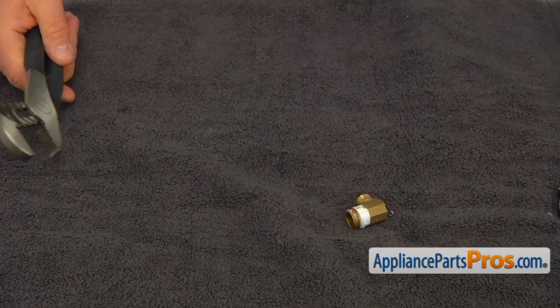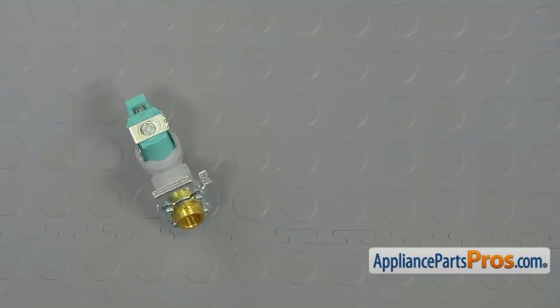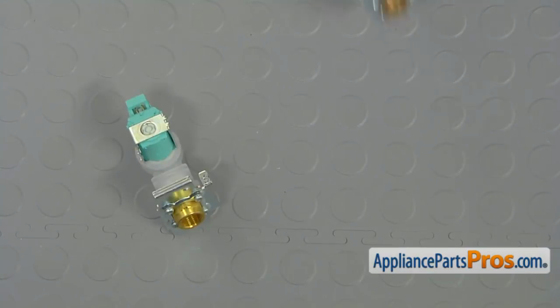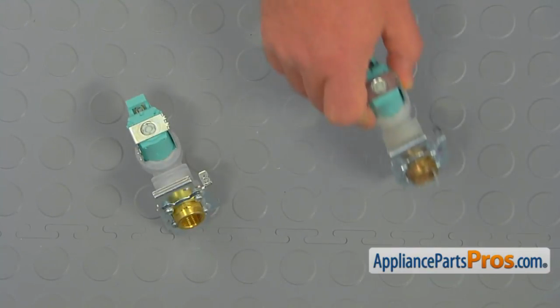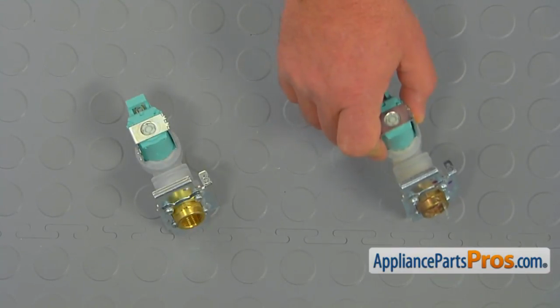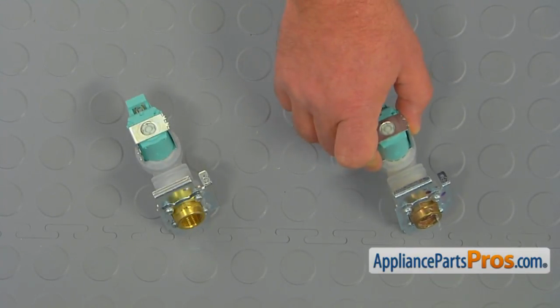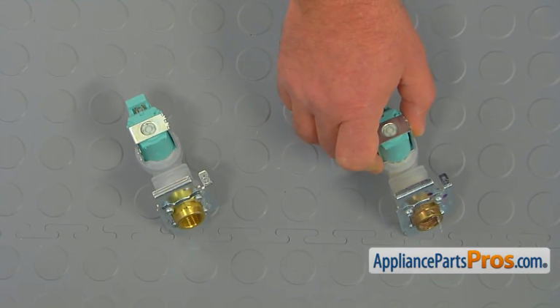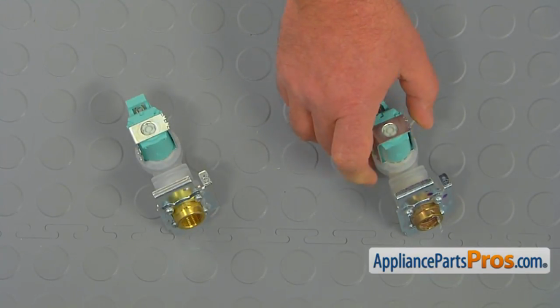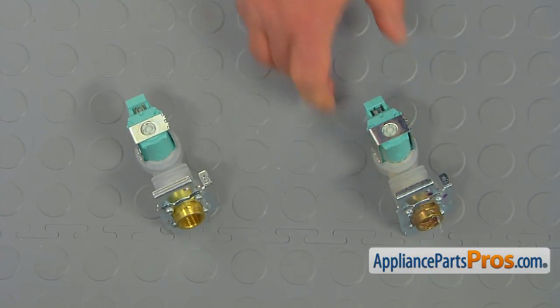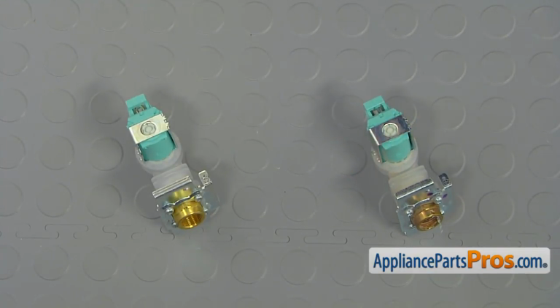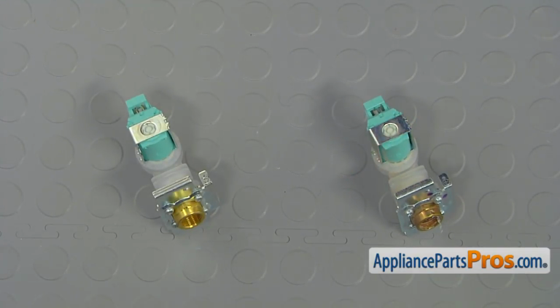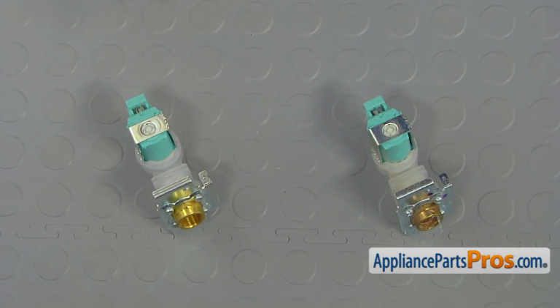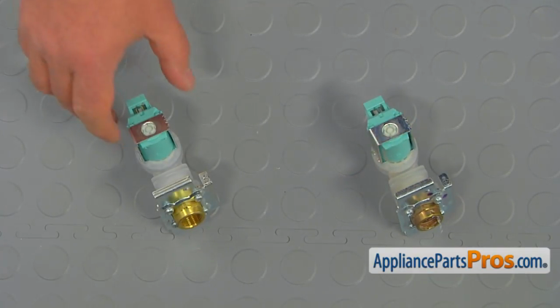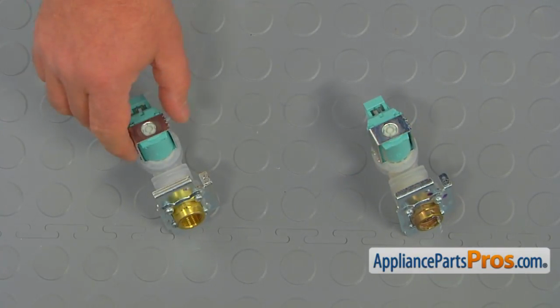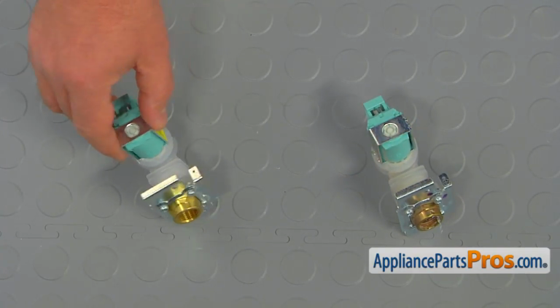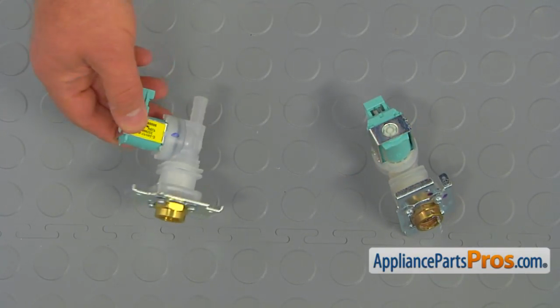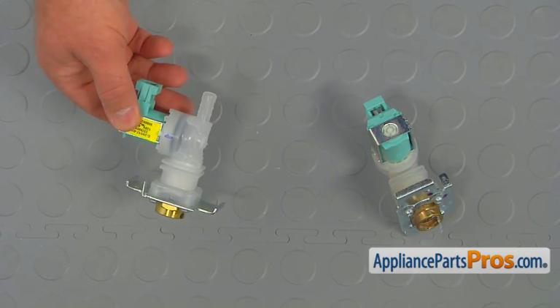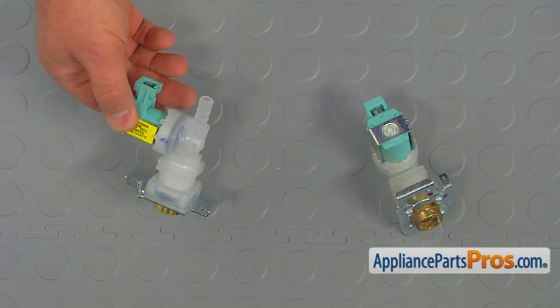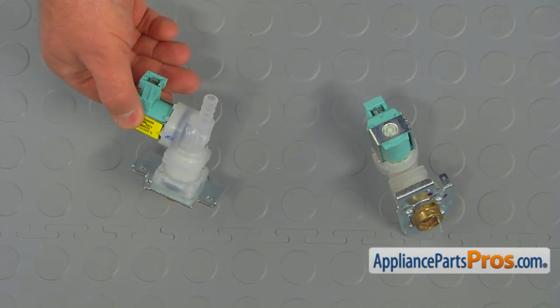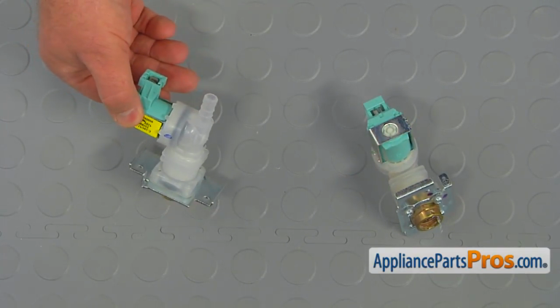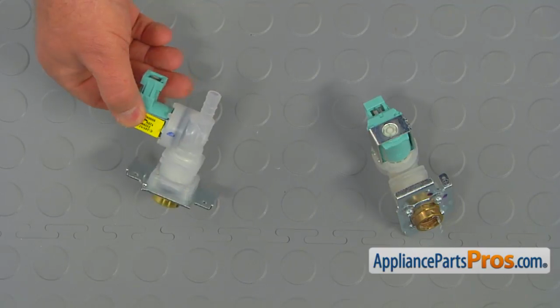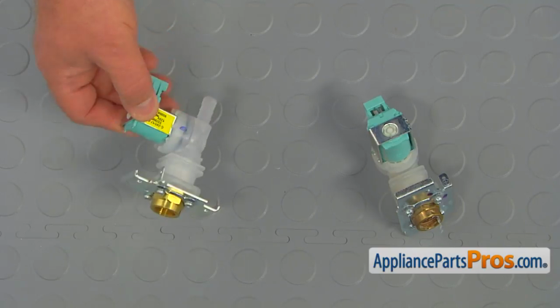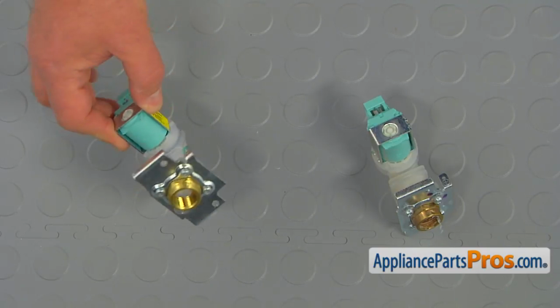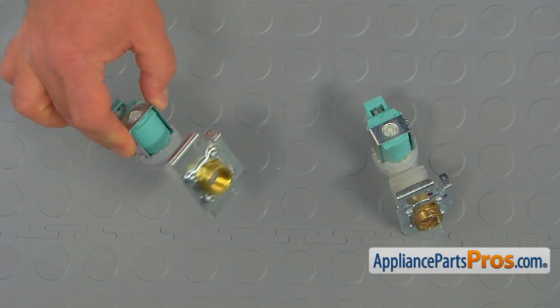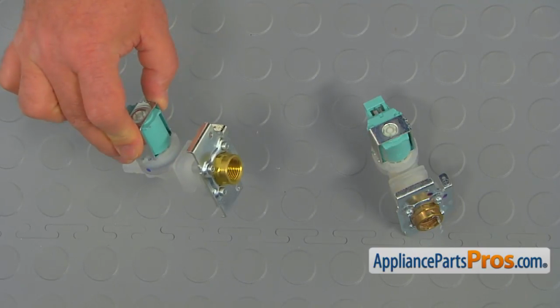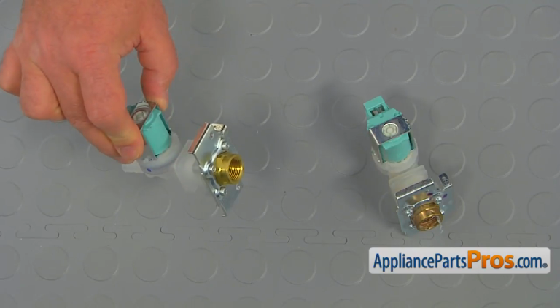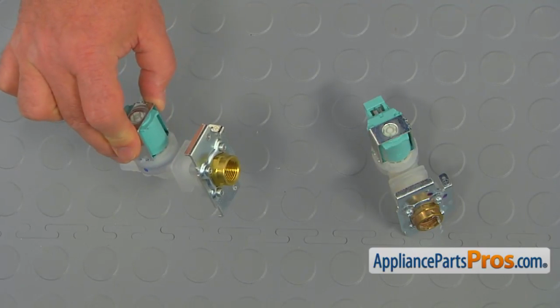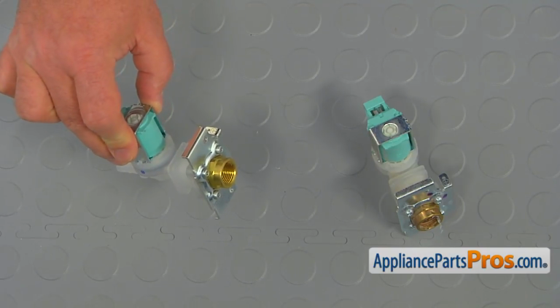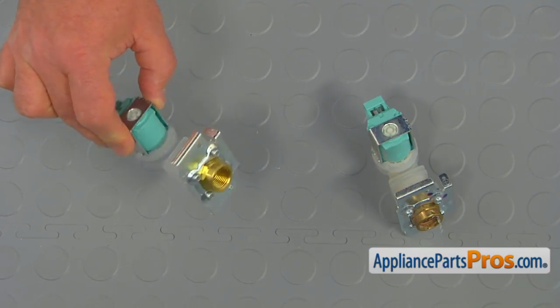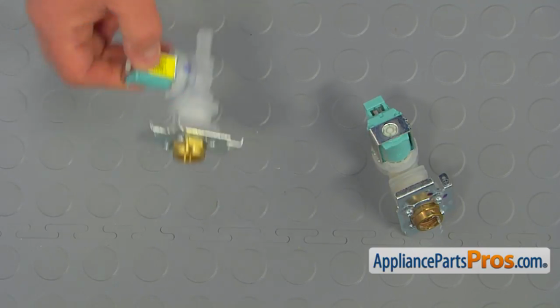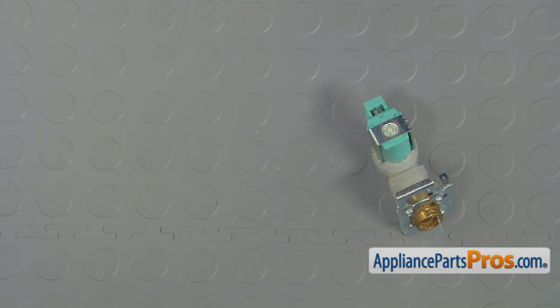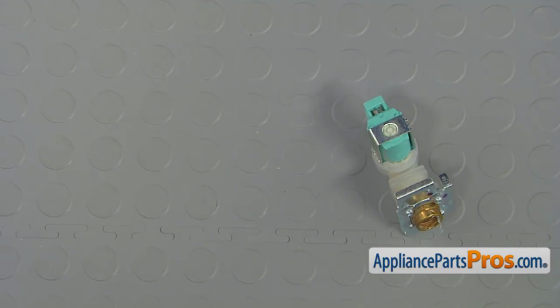This is the old water inlet valve next to the new one. If you don't have this part, you can get it from AppliancePartsPros.com.